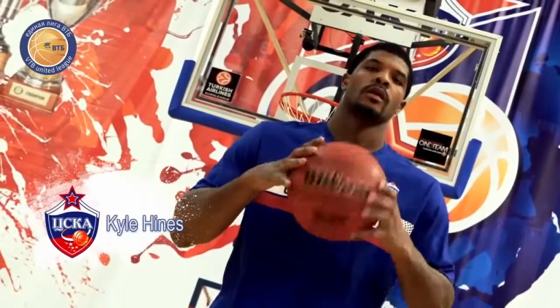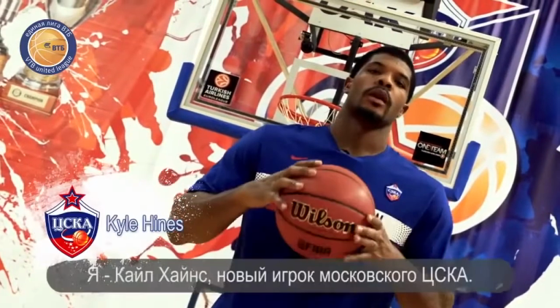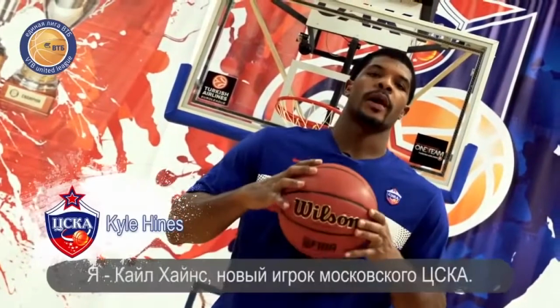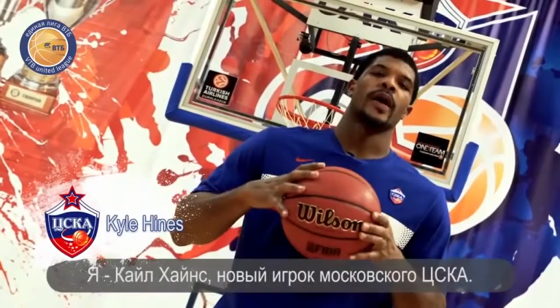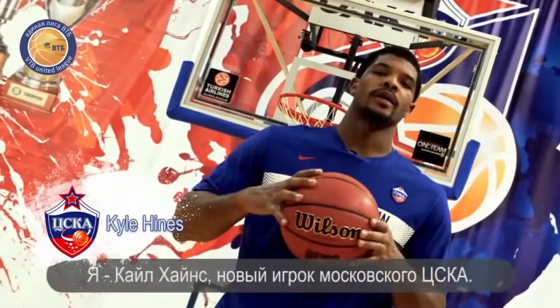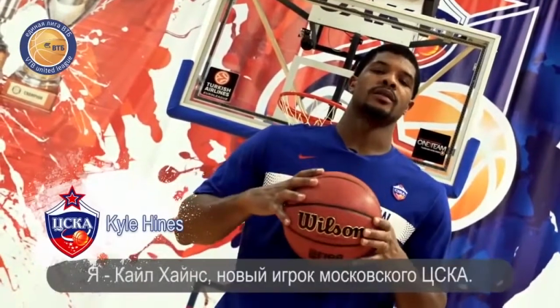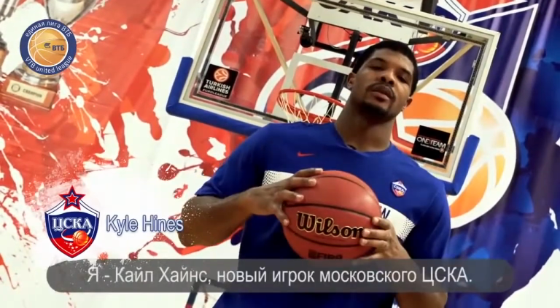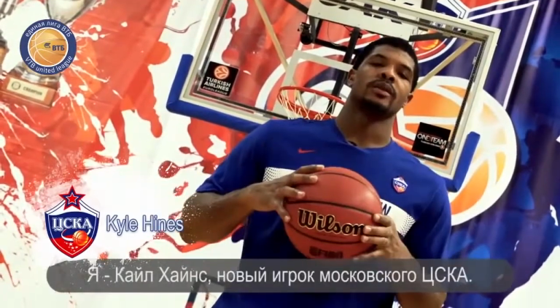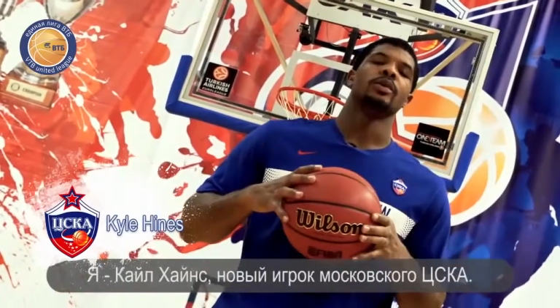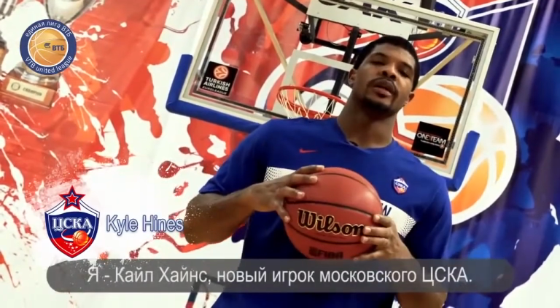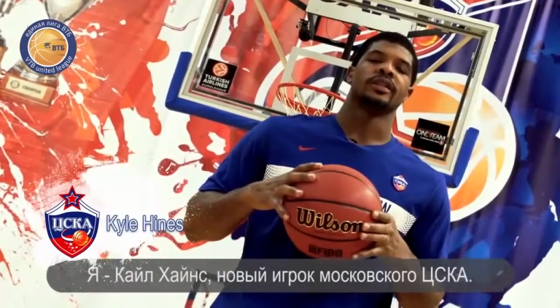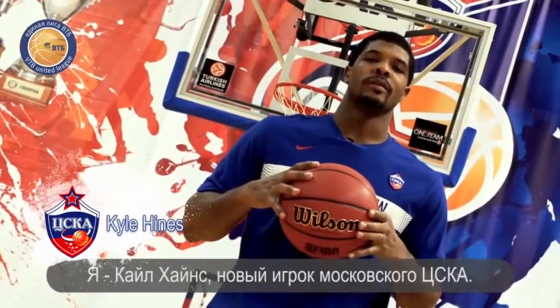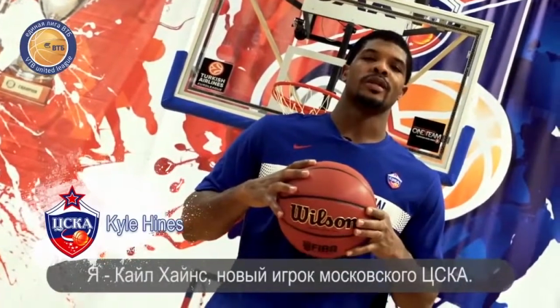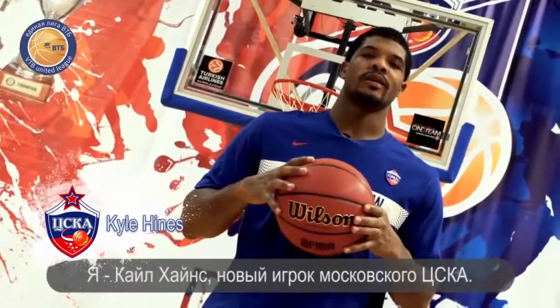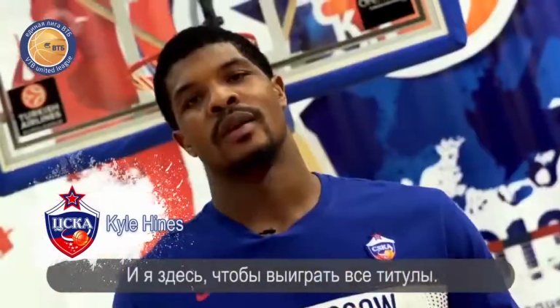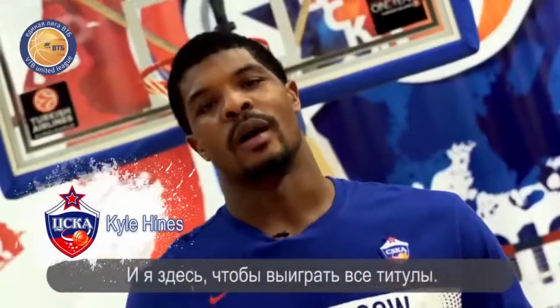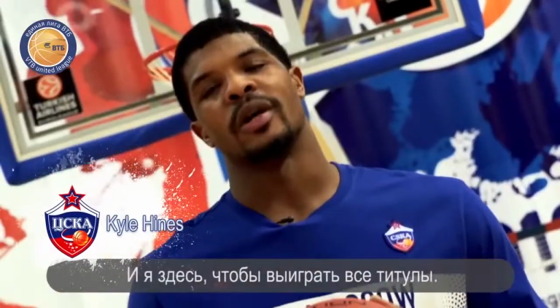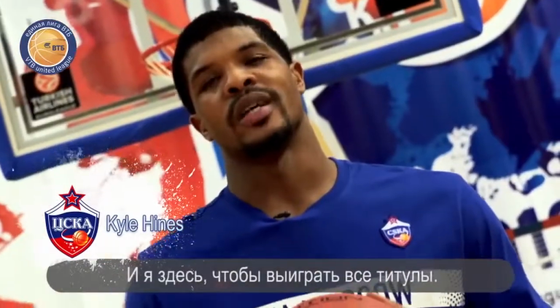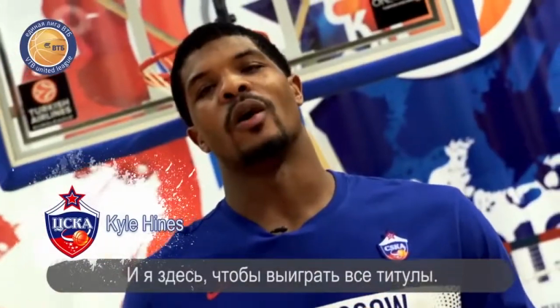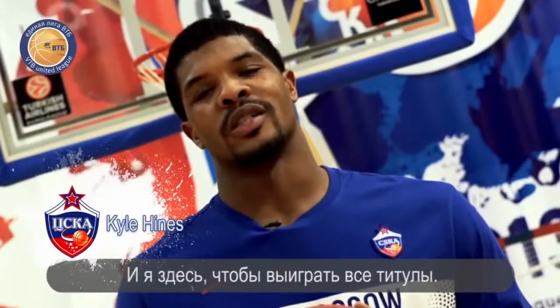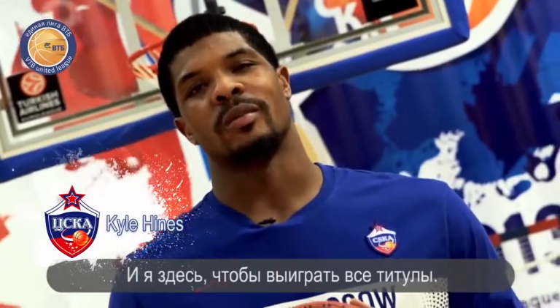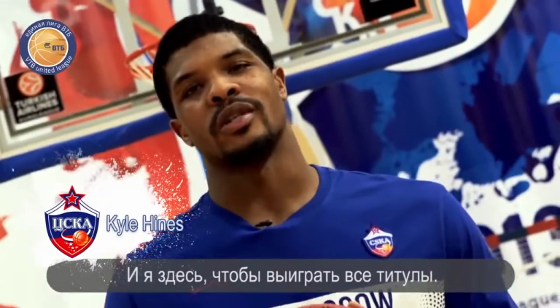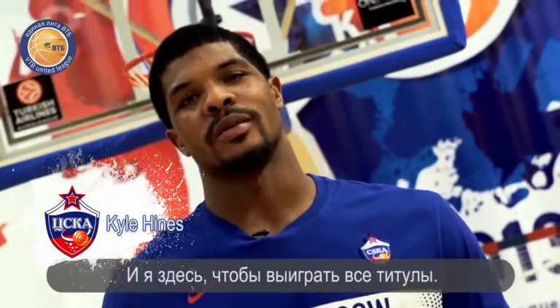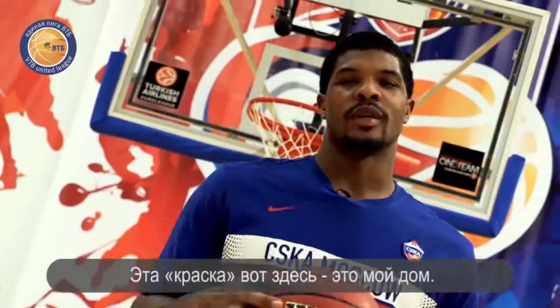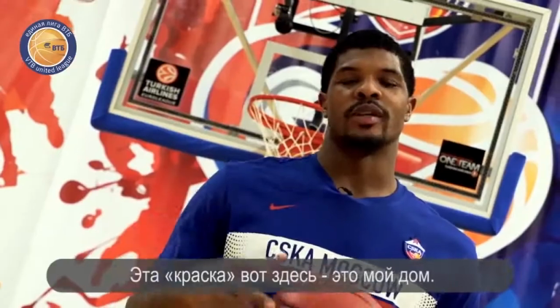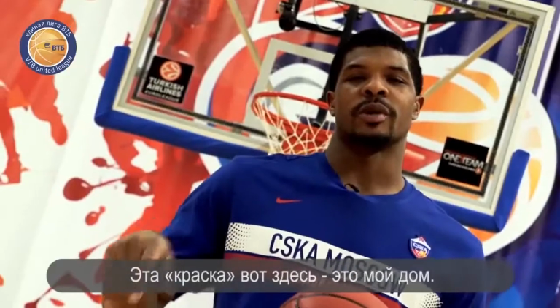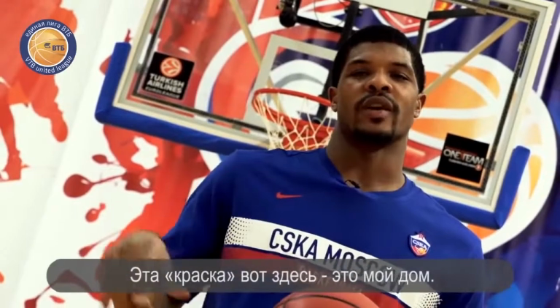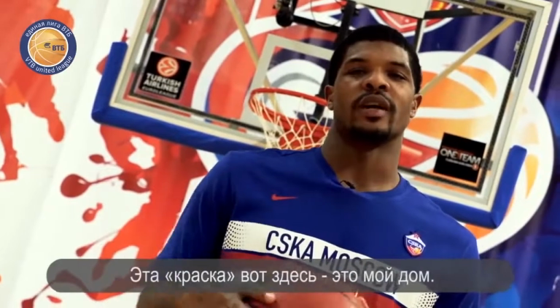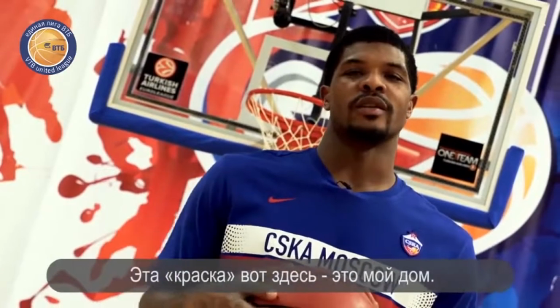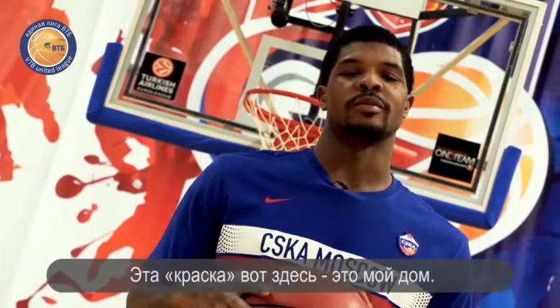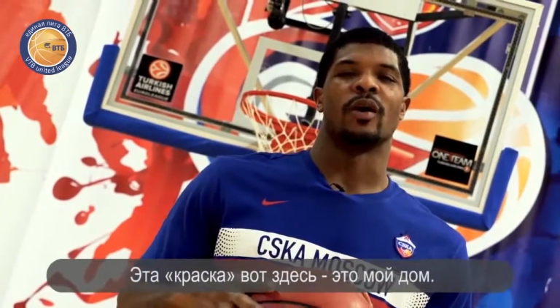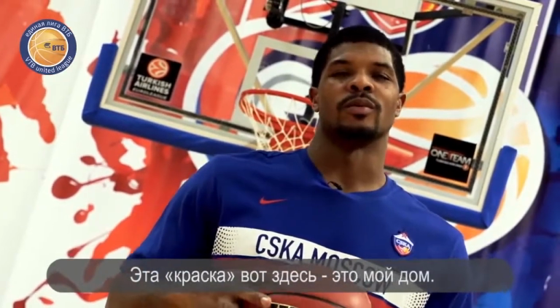I'm Kyle Hines, new player at CSKA Moscow. I'm here to take all the championships, and this paint right here is my home.